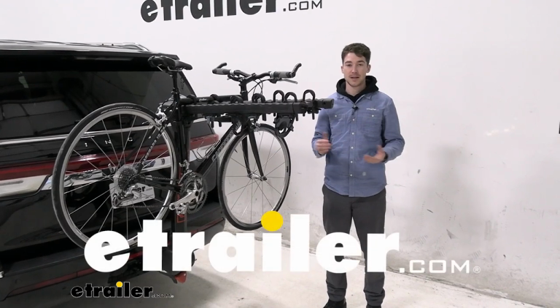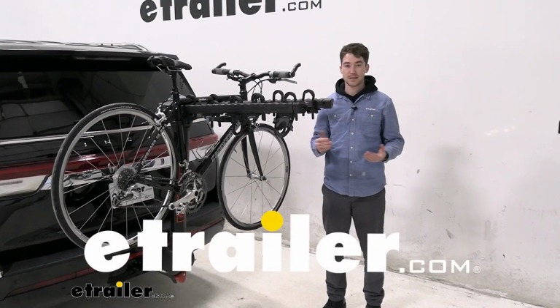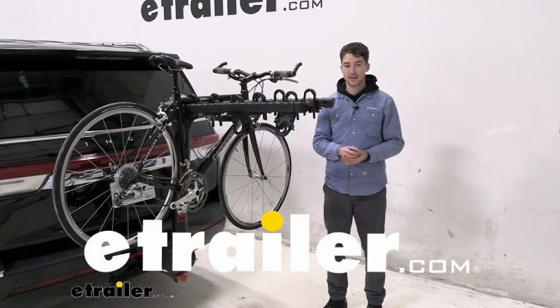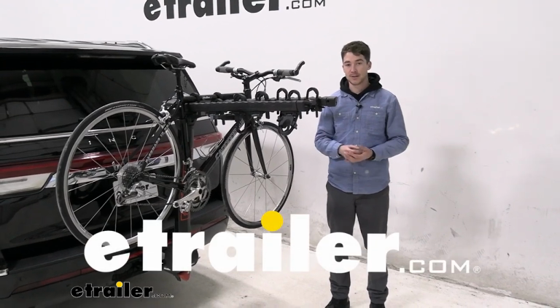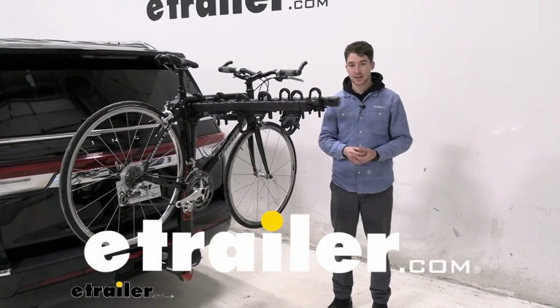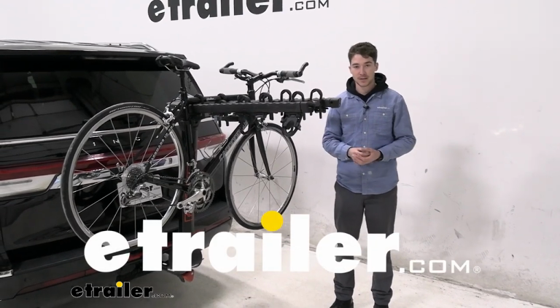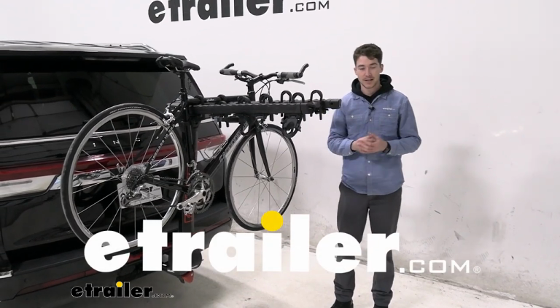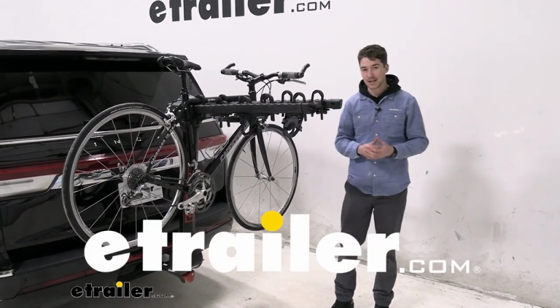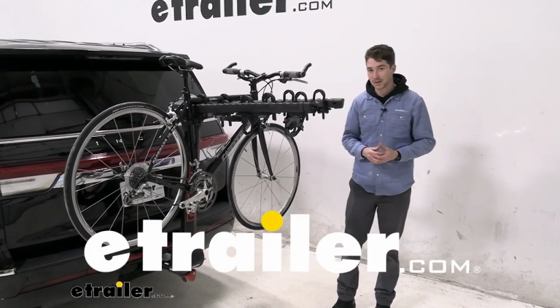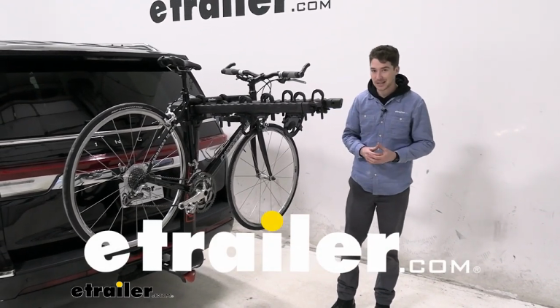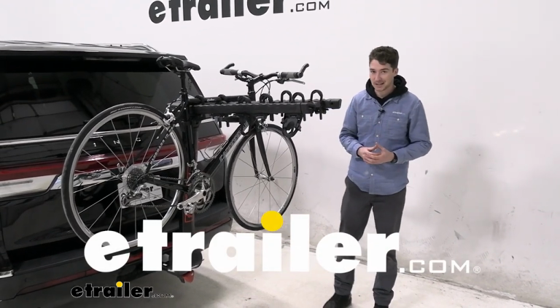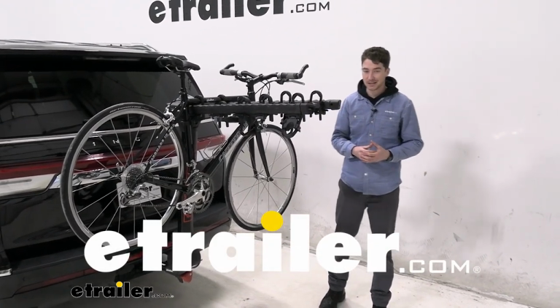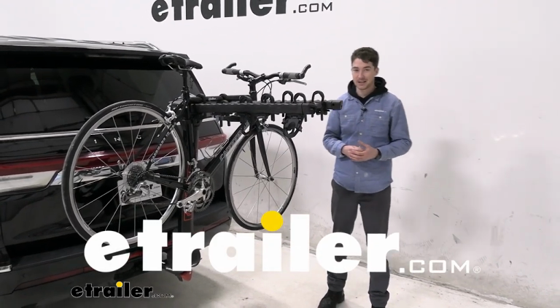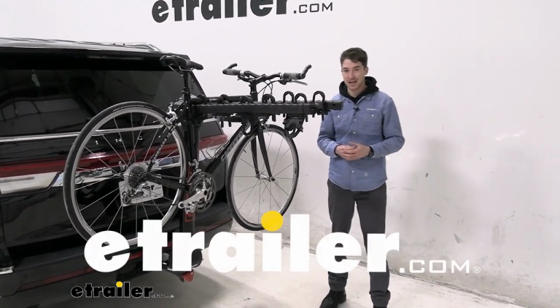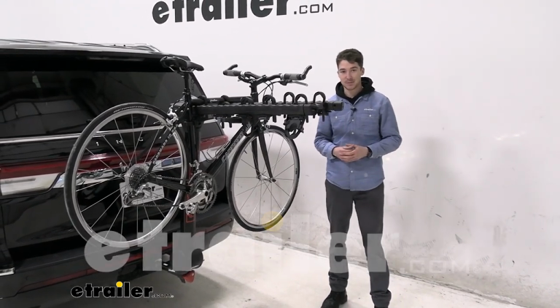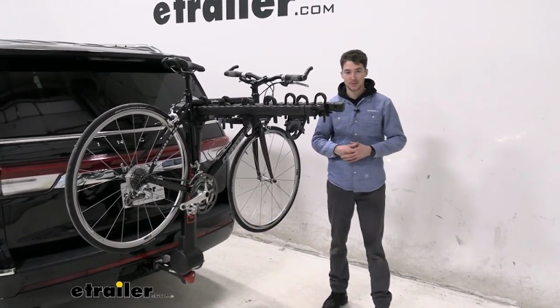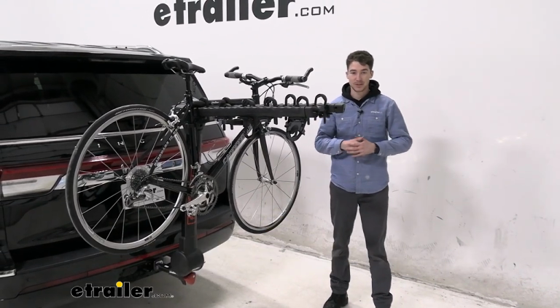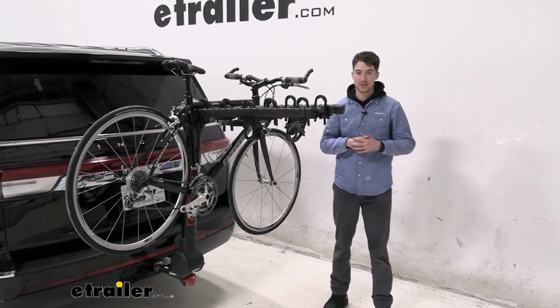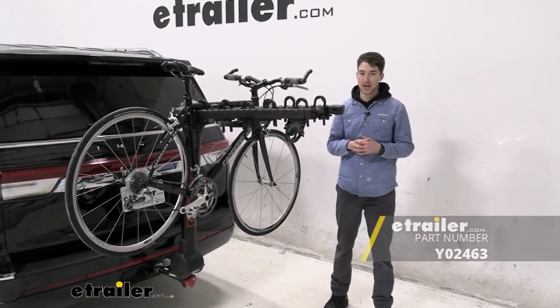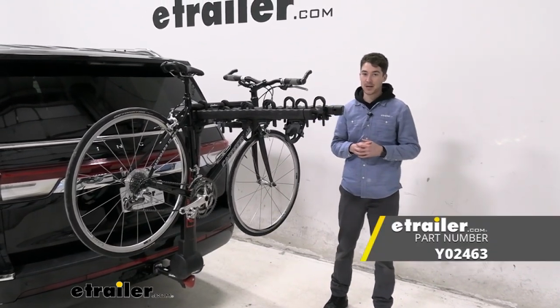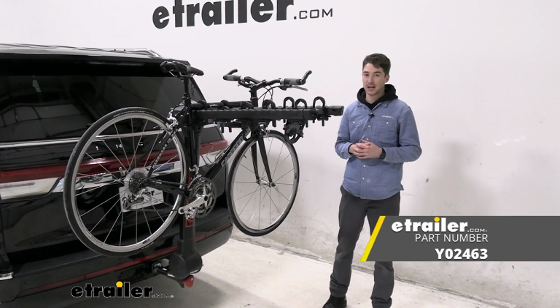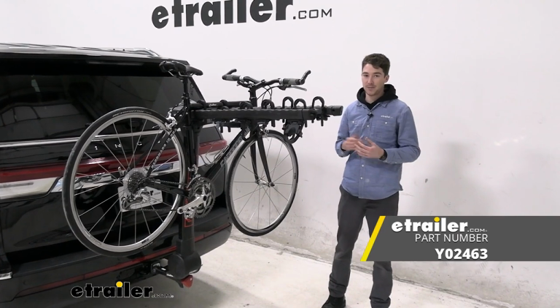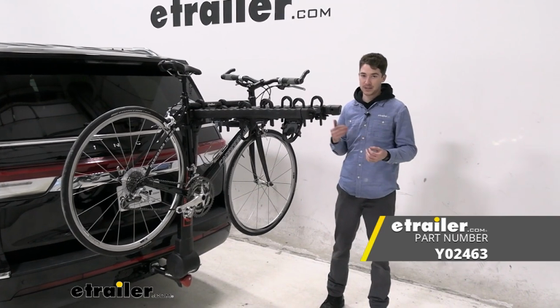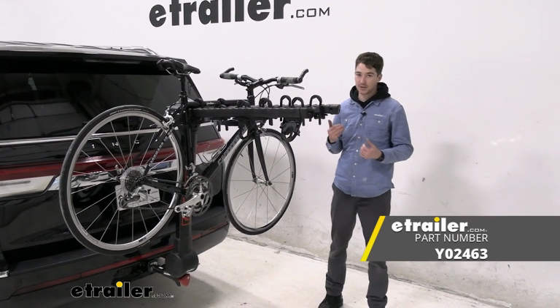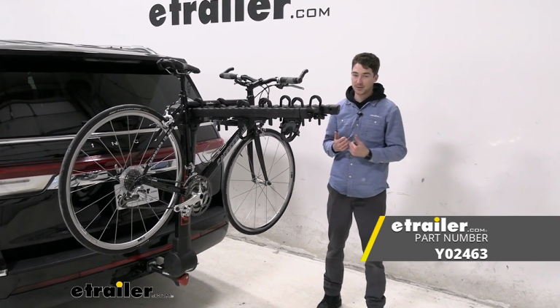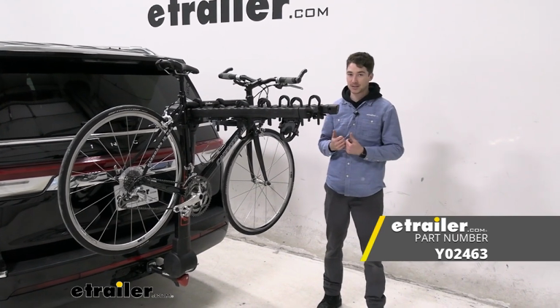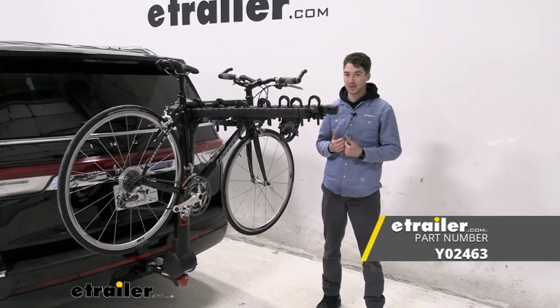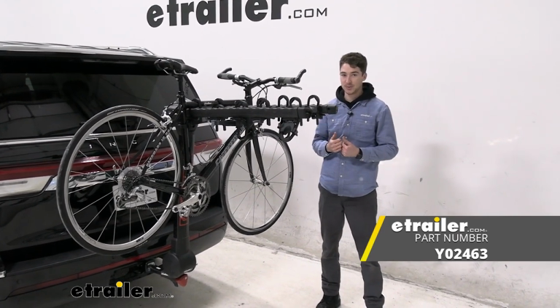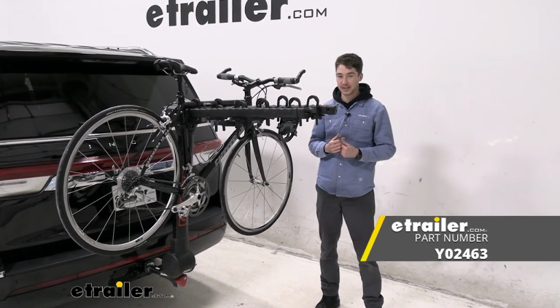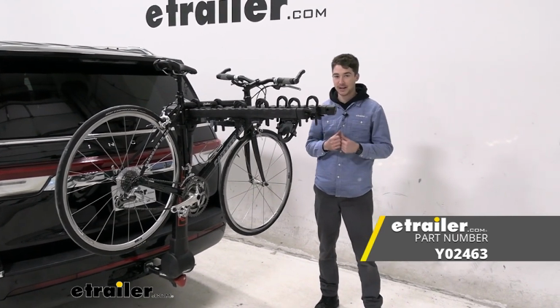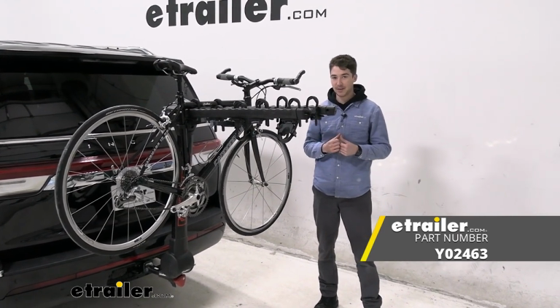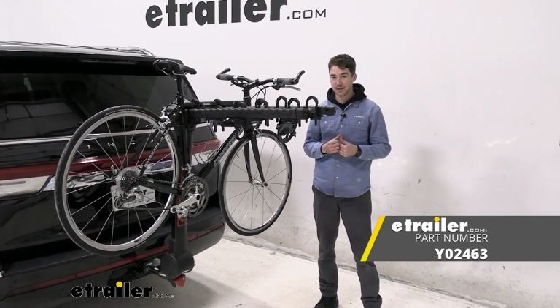Hey, it's Ethan here at E-Trailer. Today we're gonna be taking a look at the Yakima Full Tilt Bike Rack and how it fits on our 2022 Lincoln Navigator.